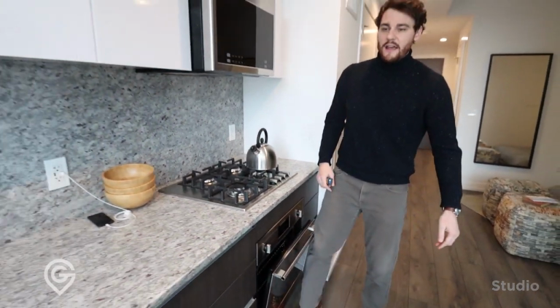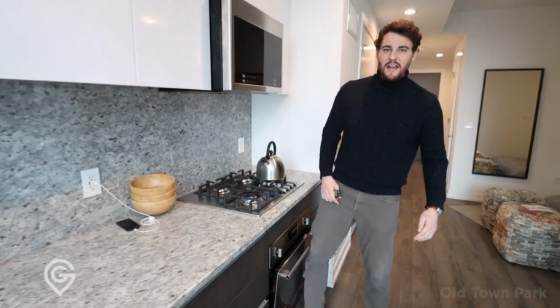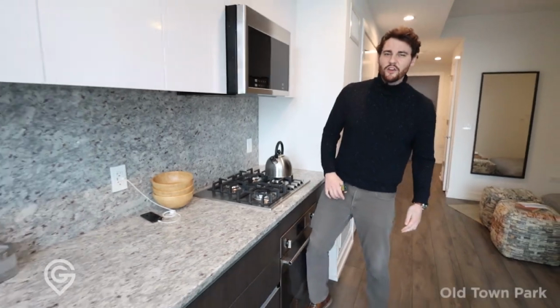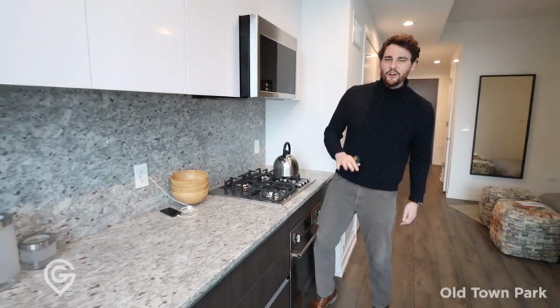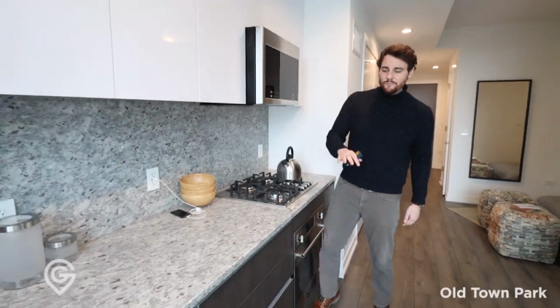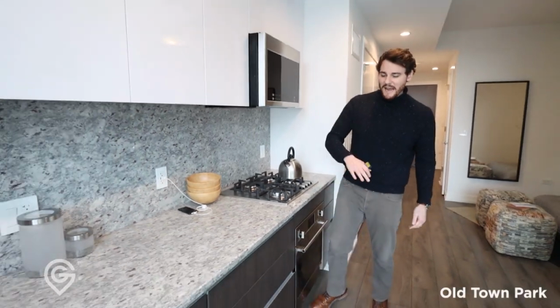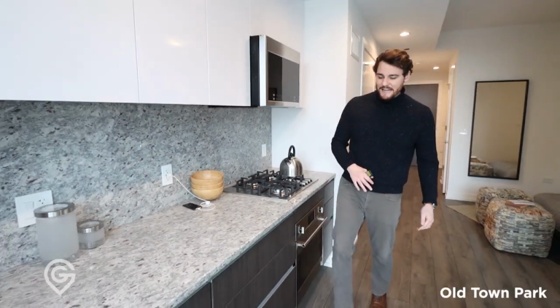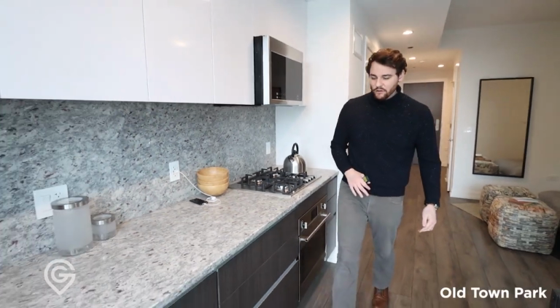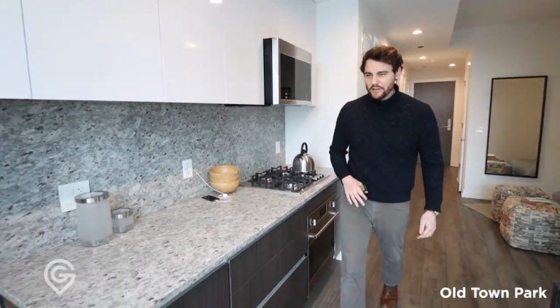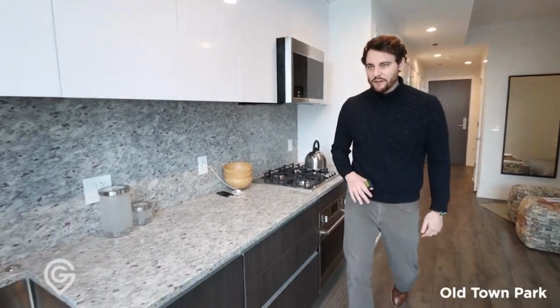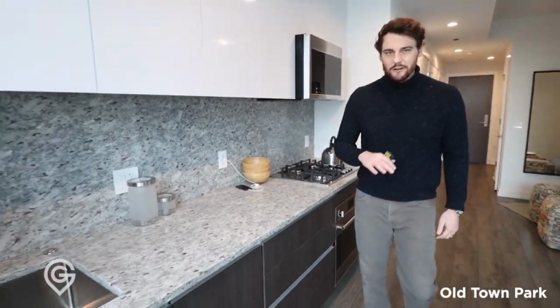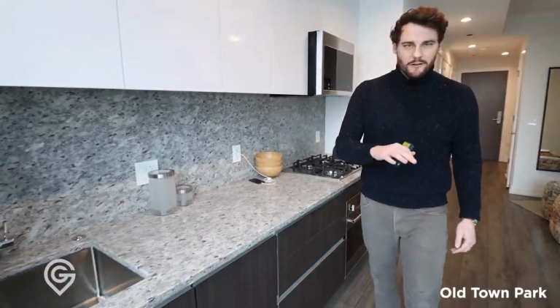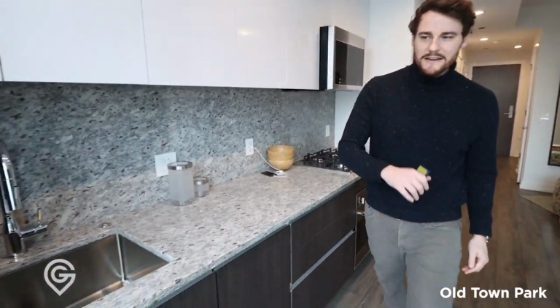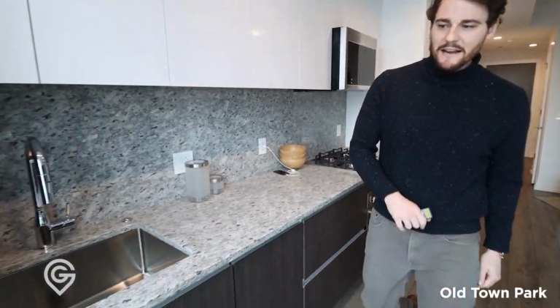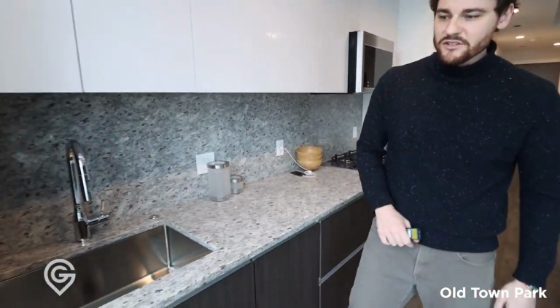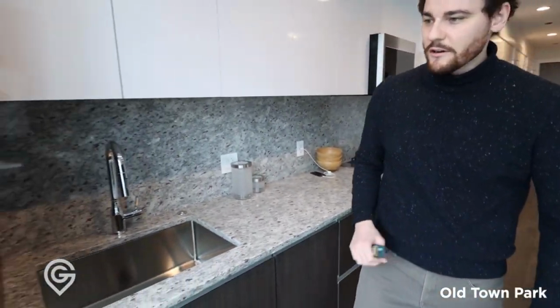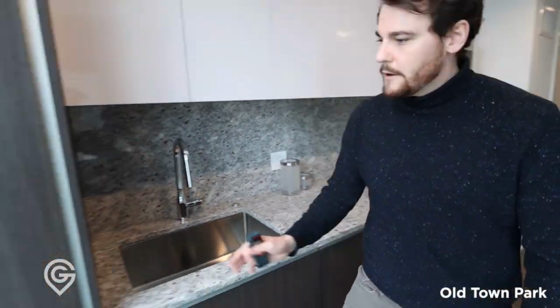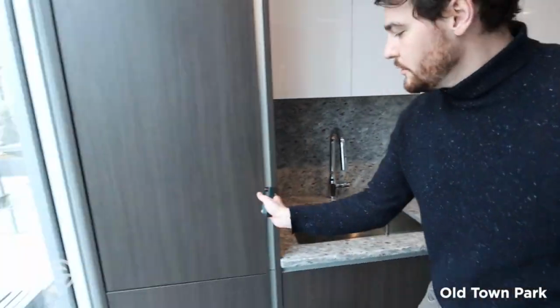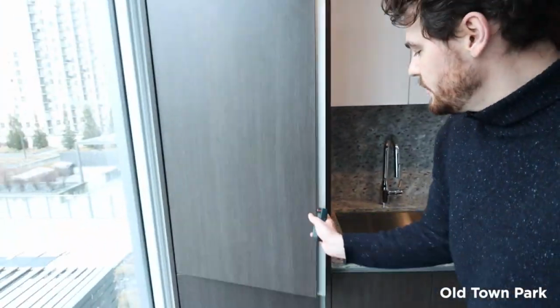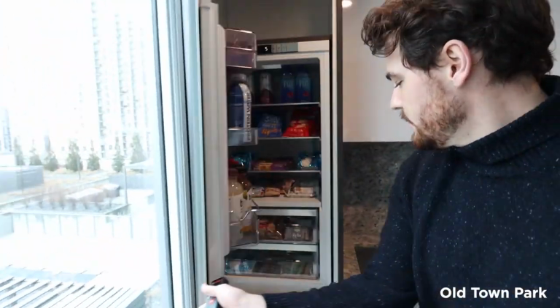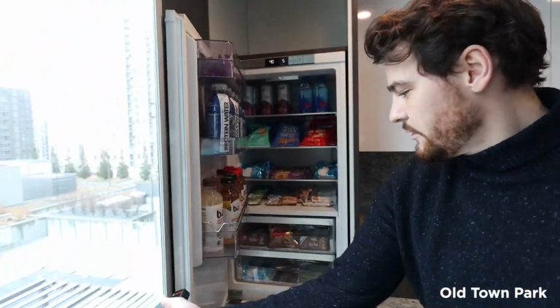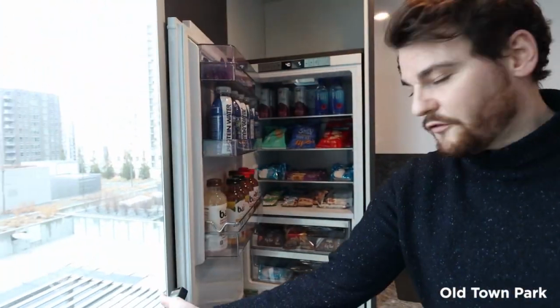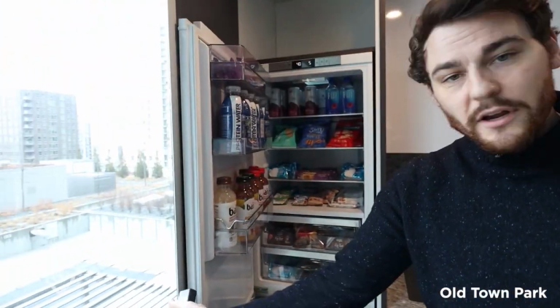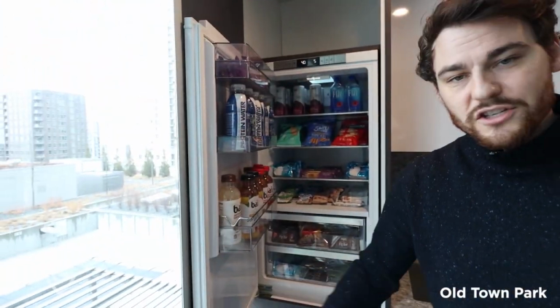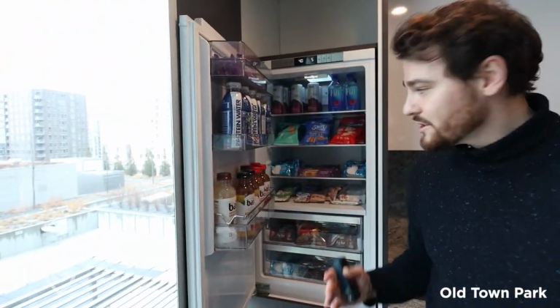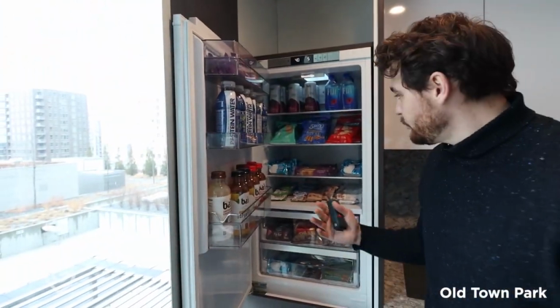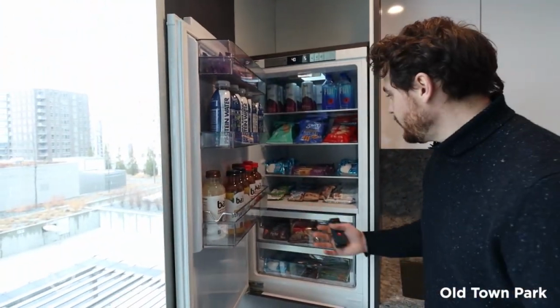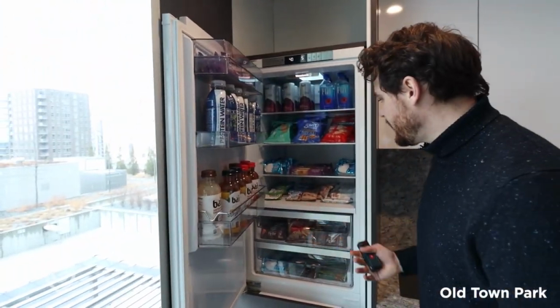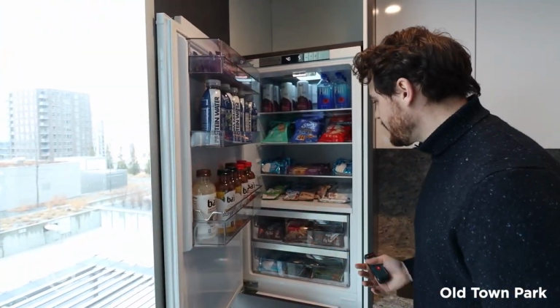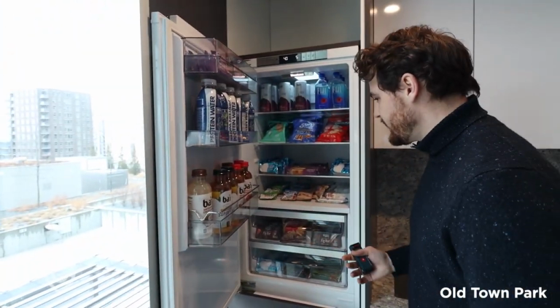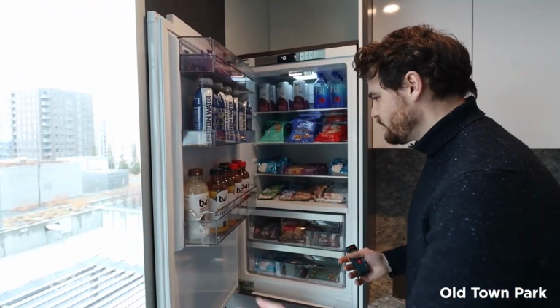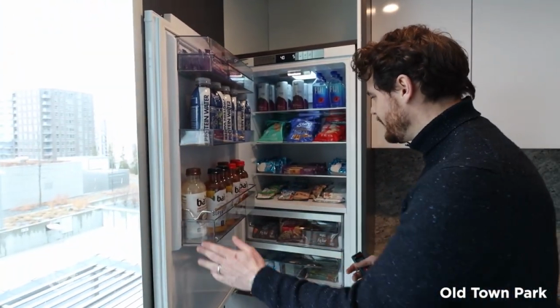And if it couldn't be any cleaner or any nicer, the fridge is completely integrated as well.